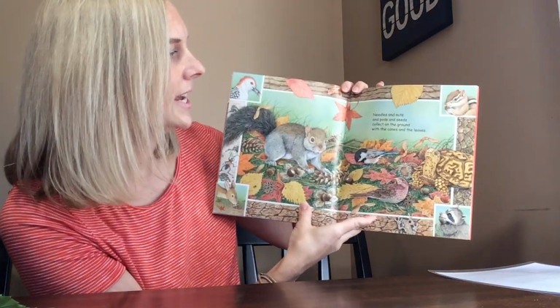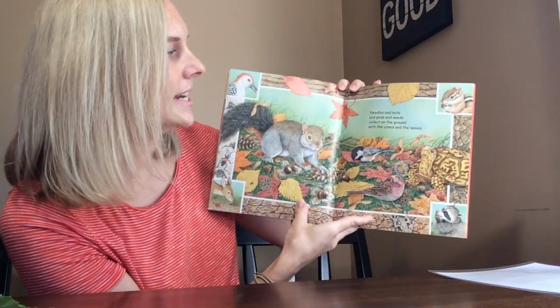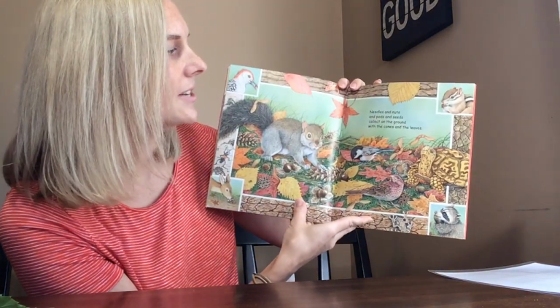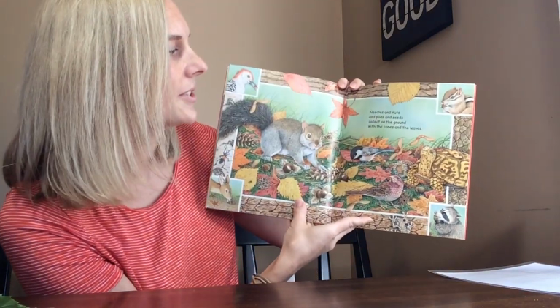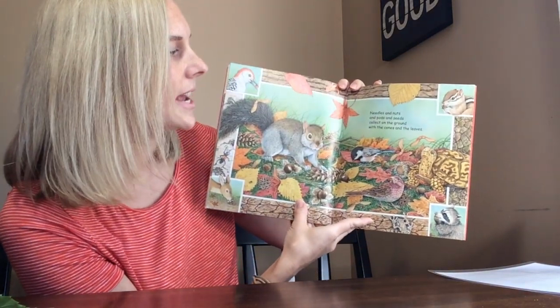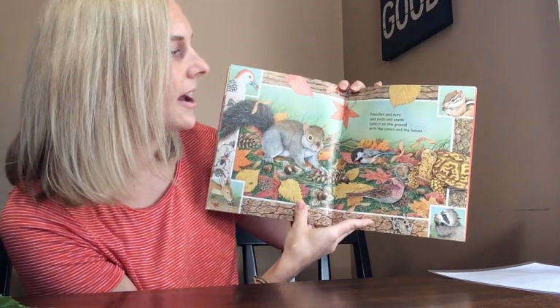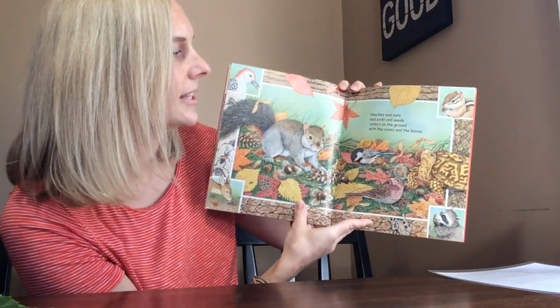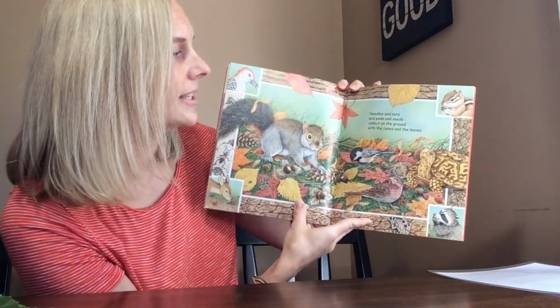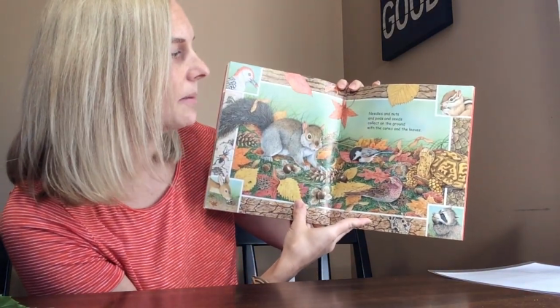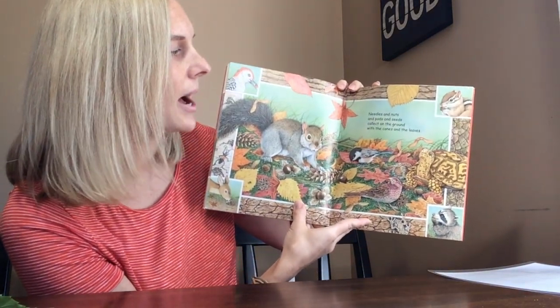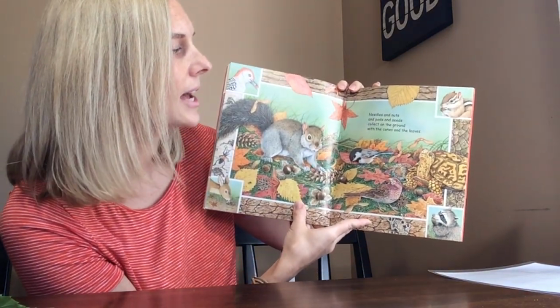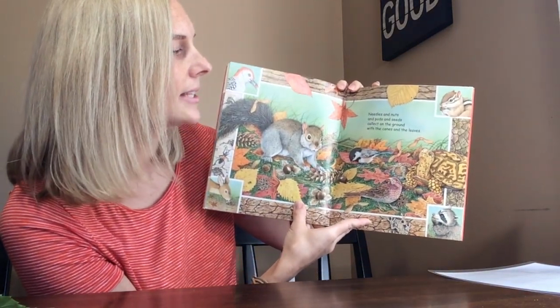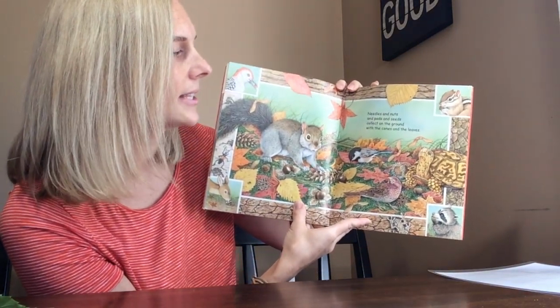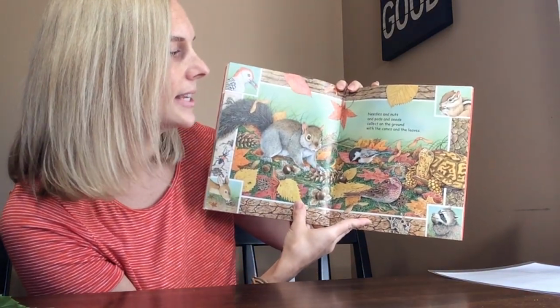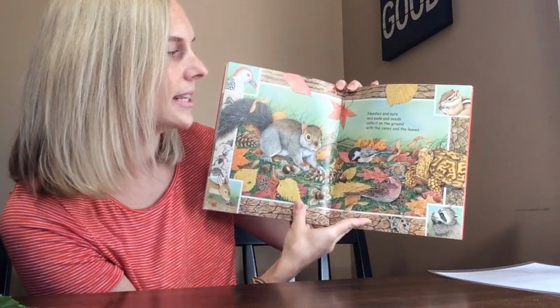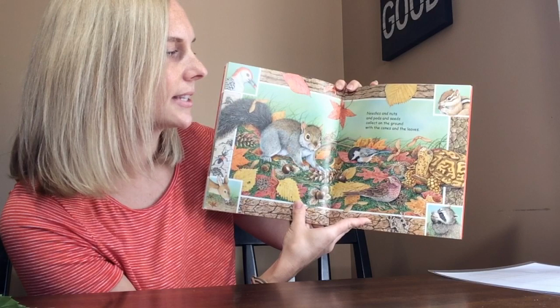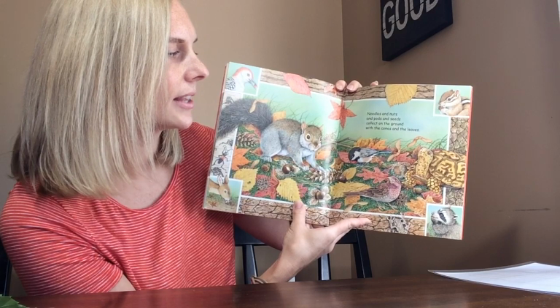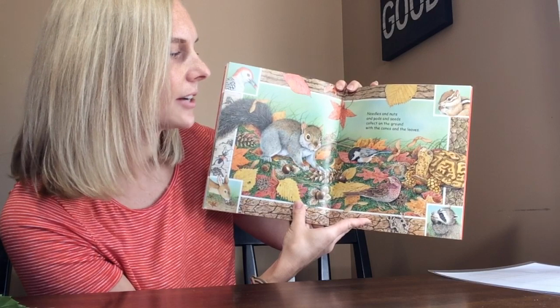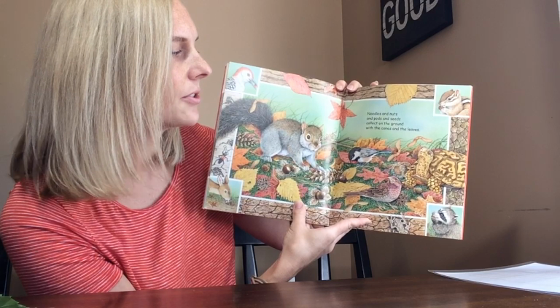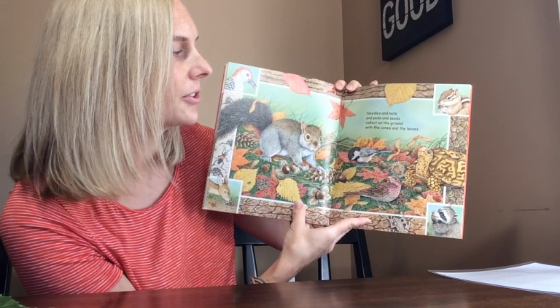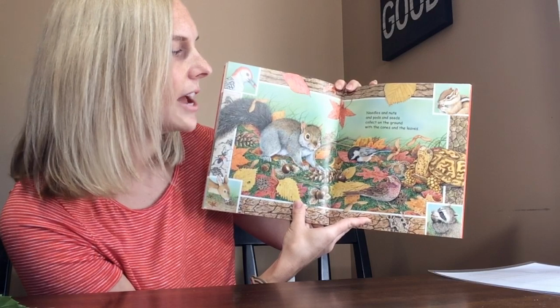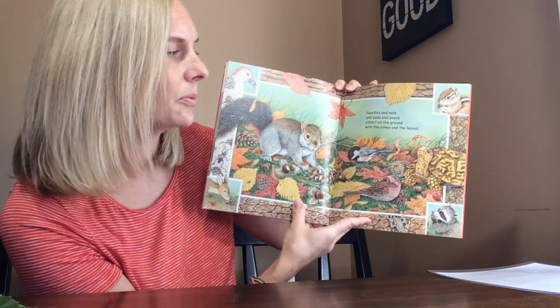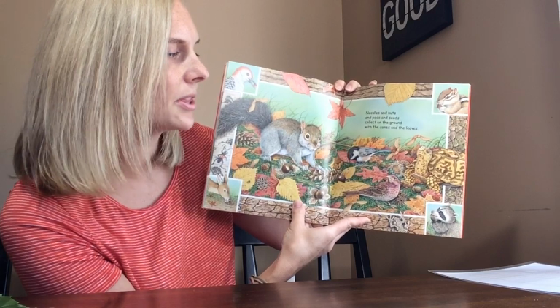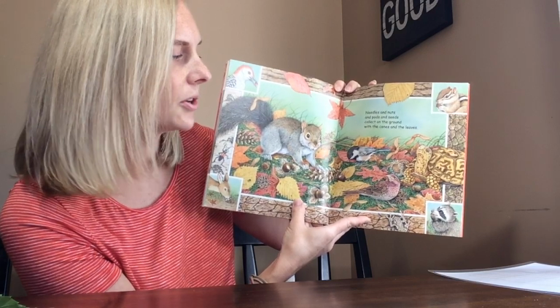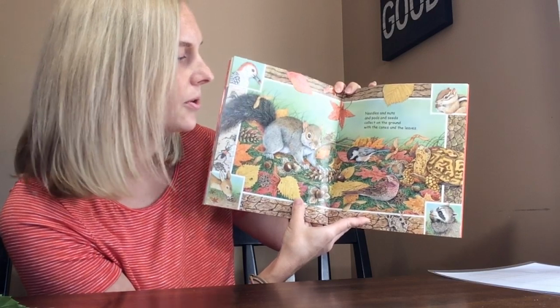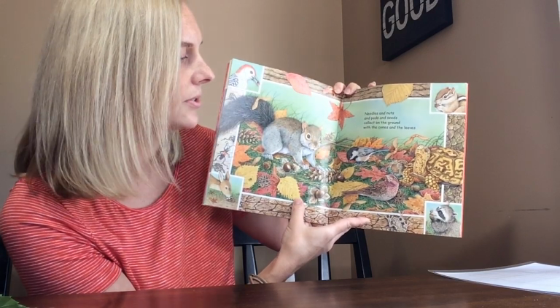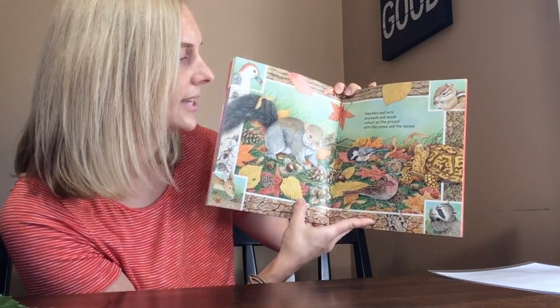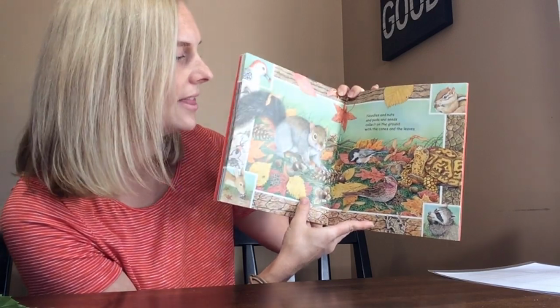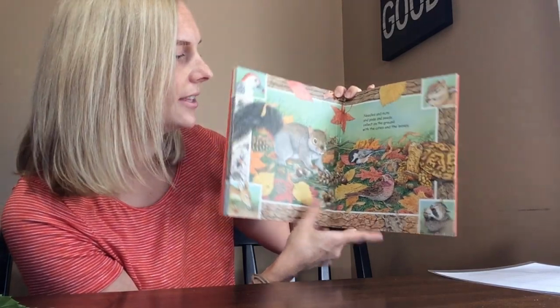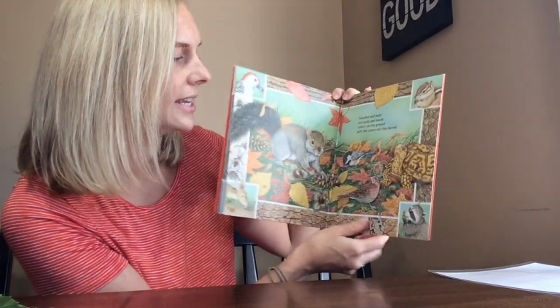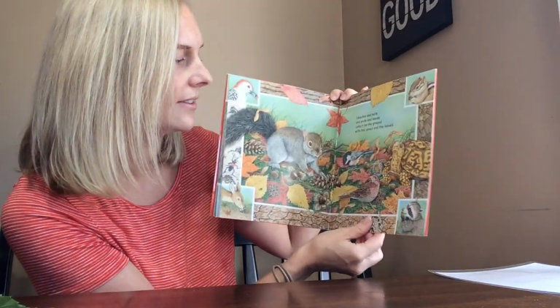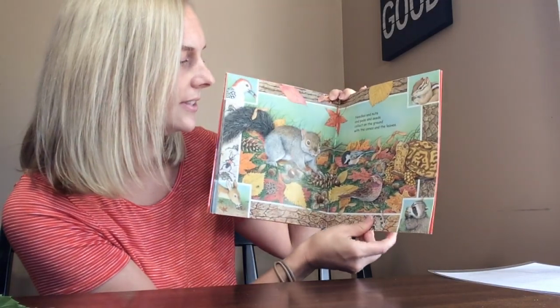Needles and nuts and pods and seeds collect on the ground with the cones and the leaves.